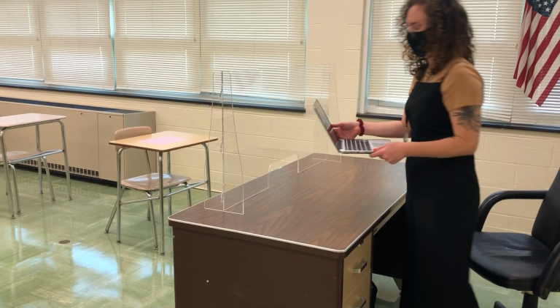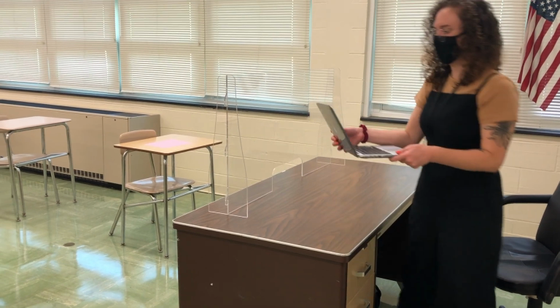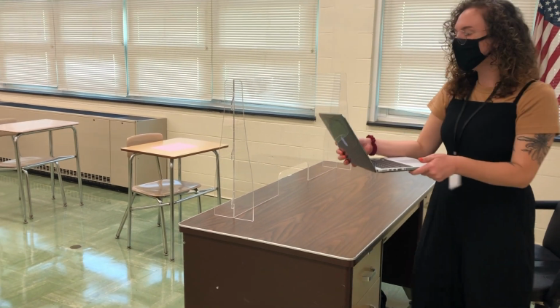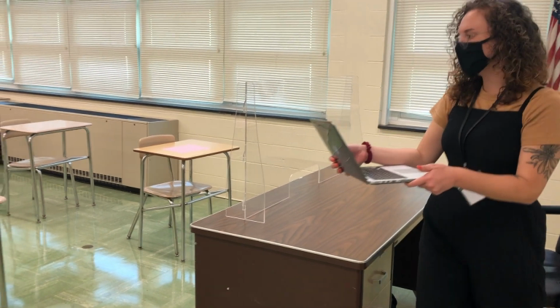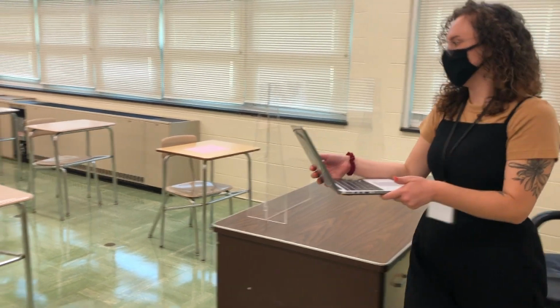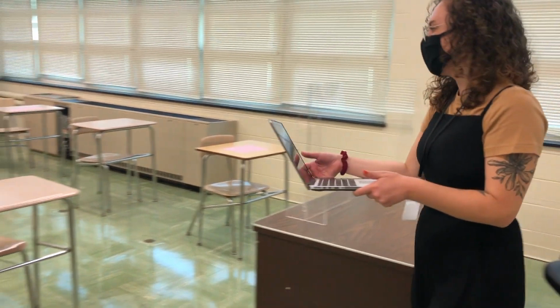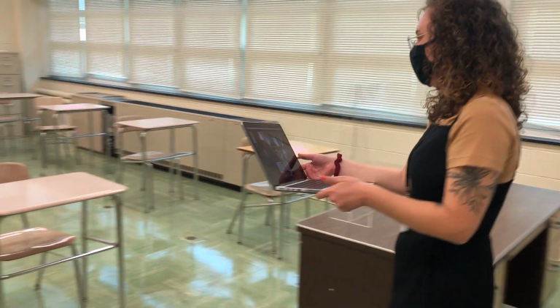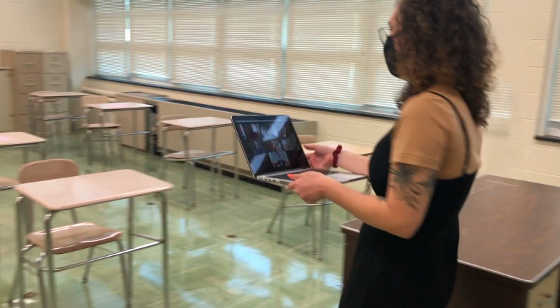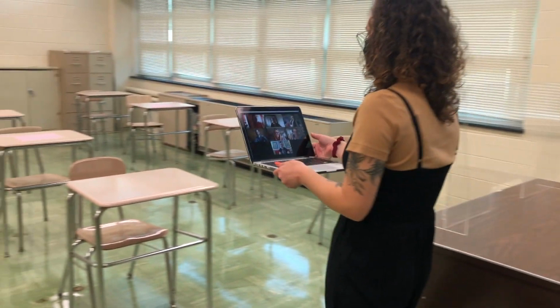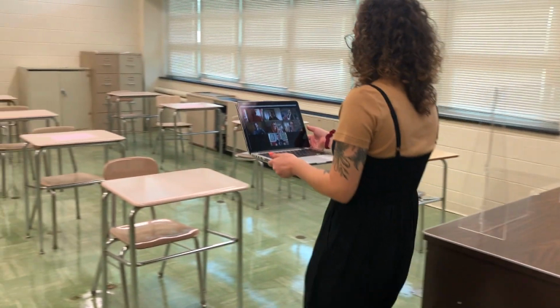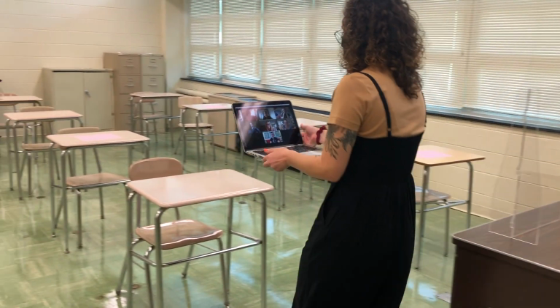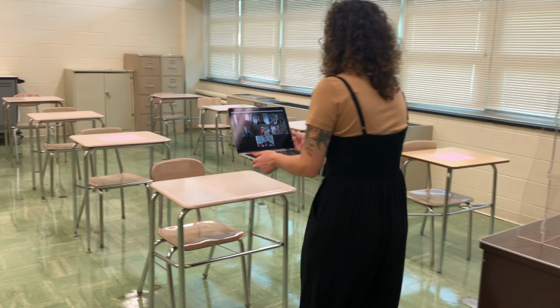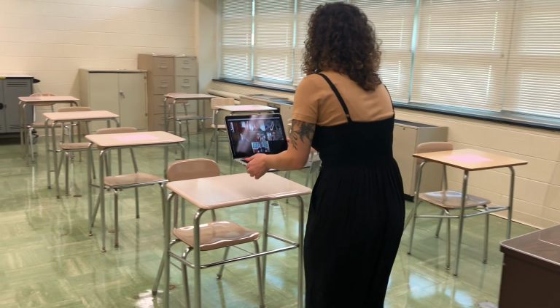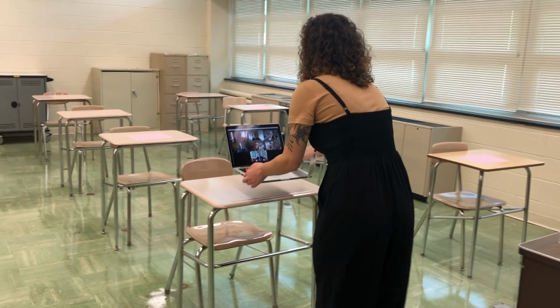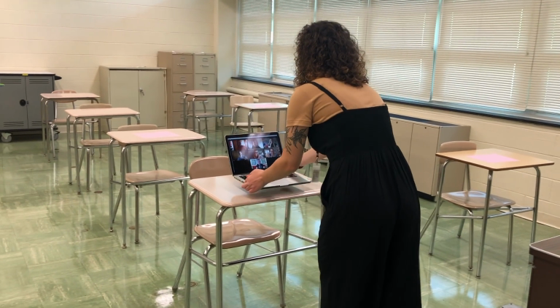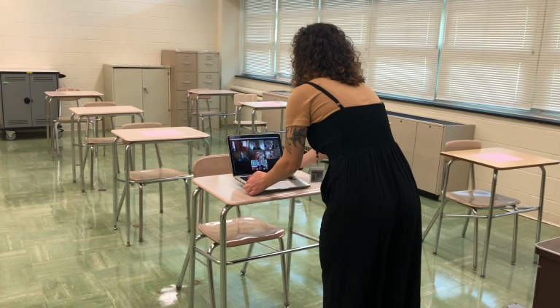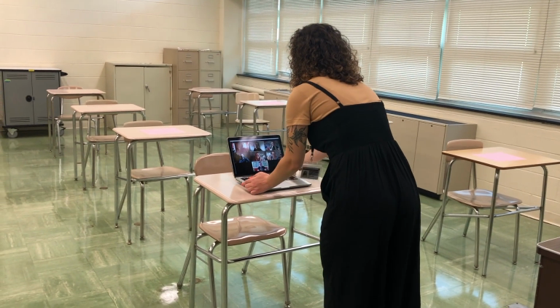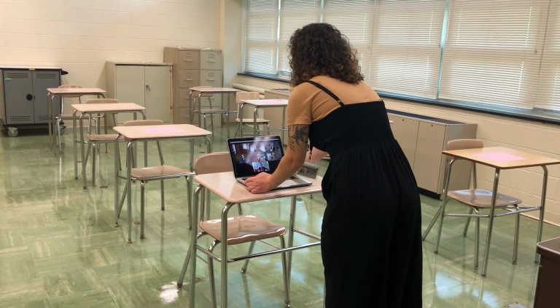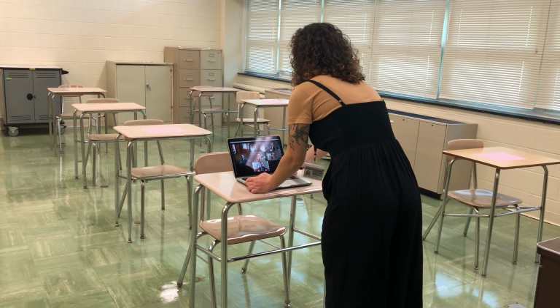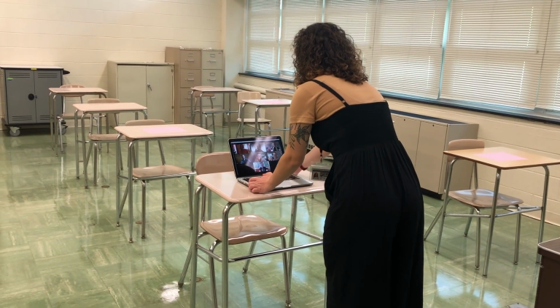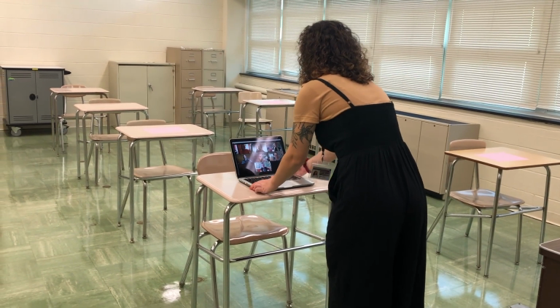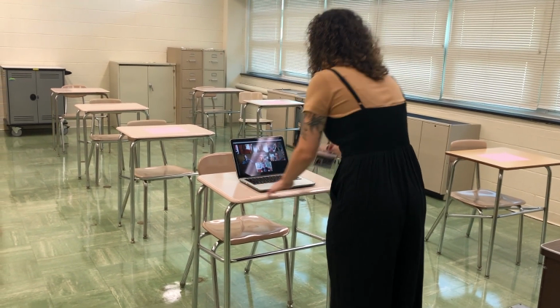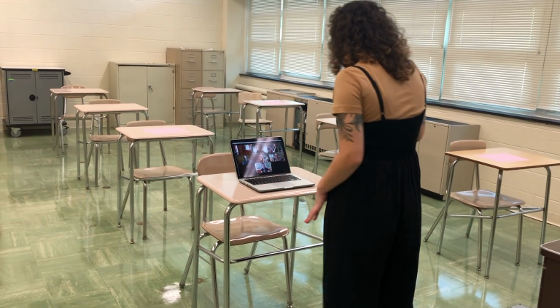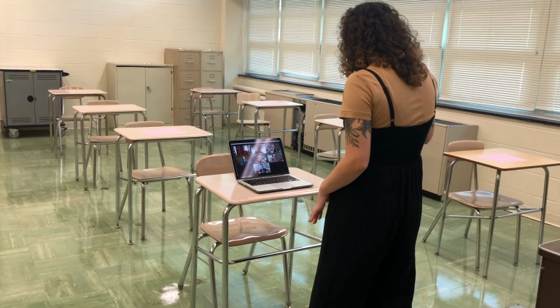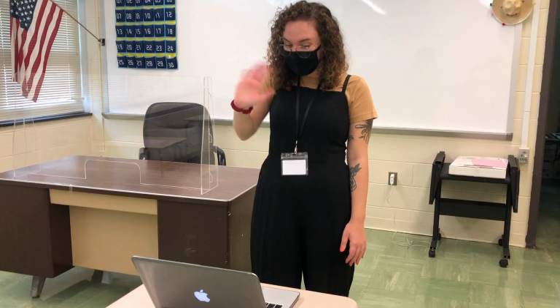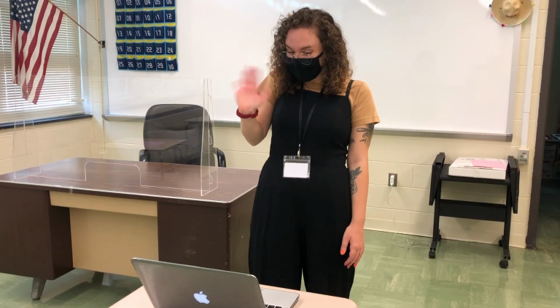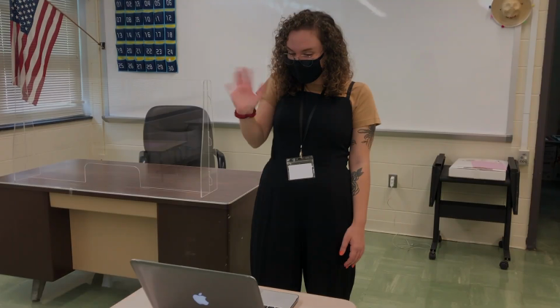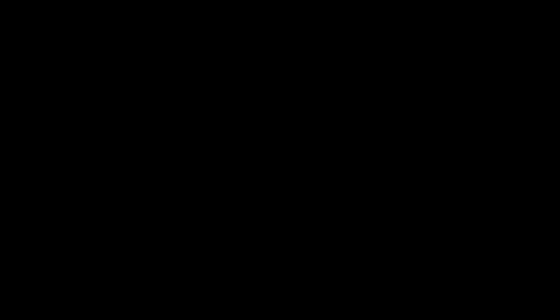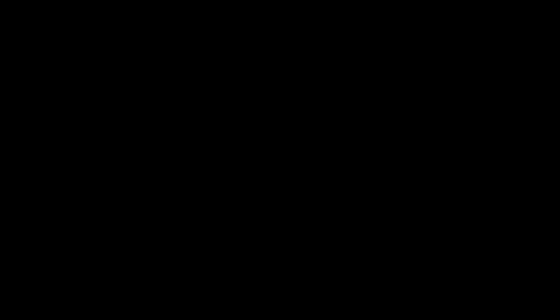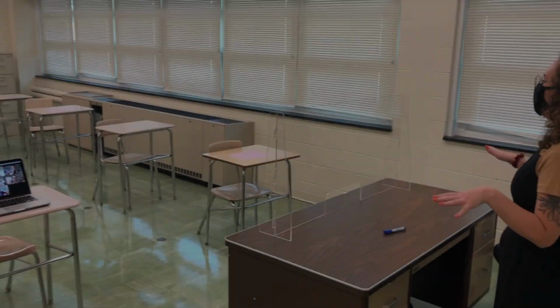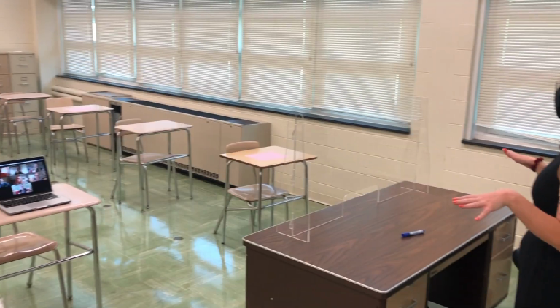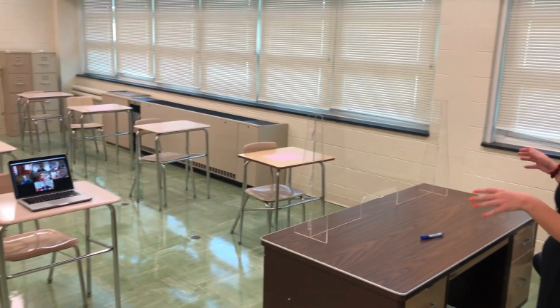Teachers should check that they can see all virtual students. Be sure to place your webcam where your students can see and hear you clearly.